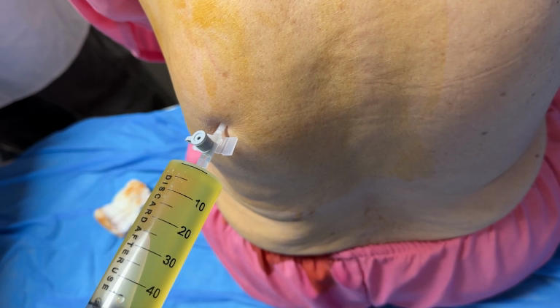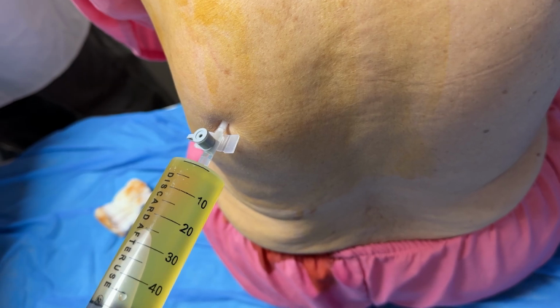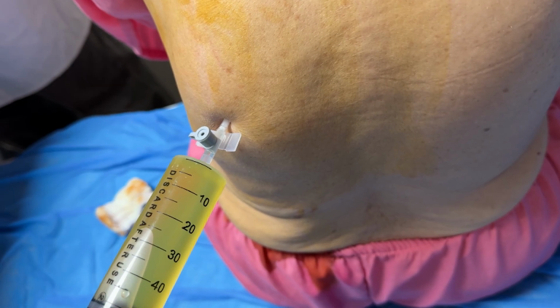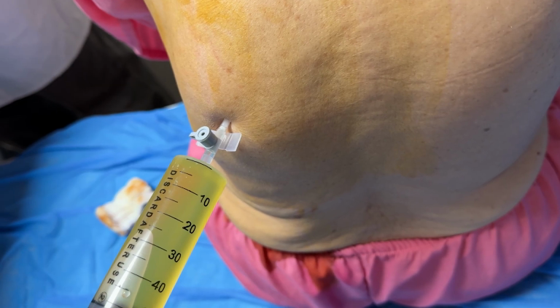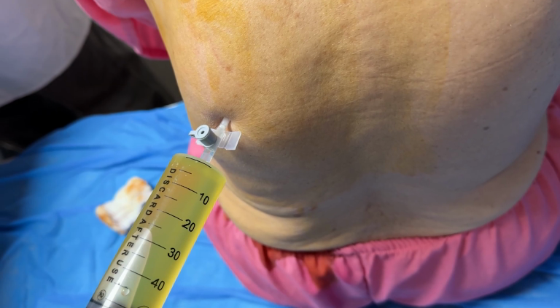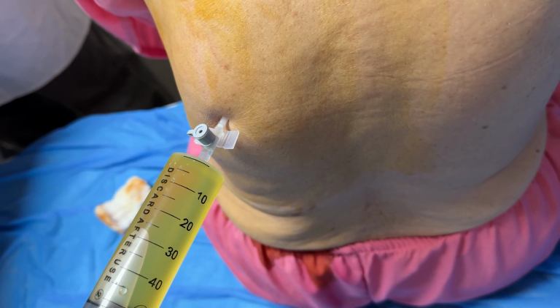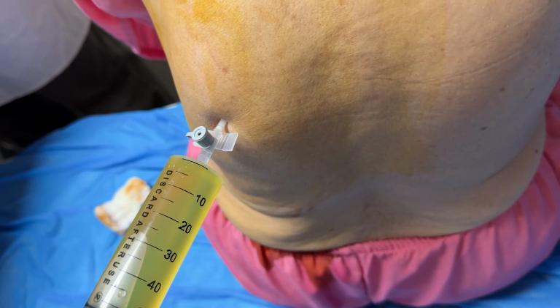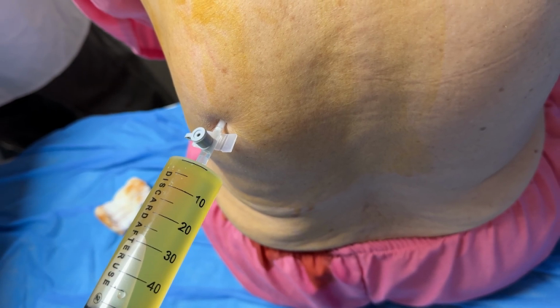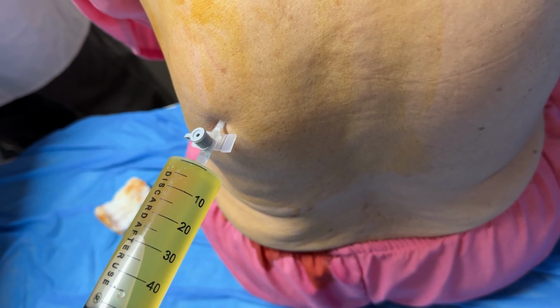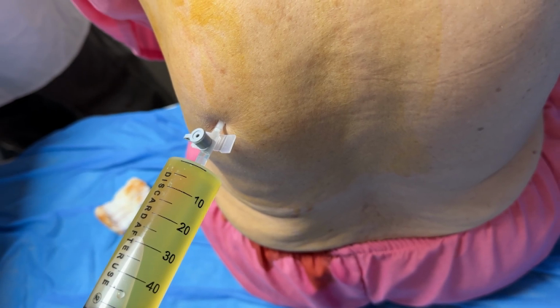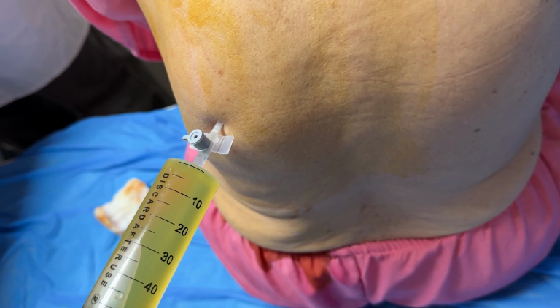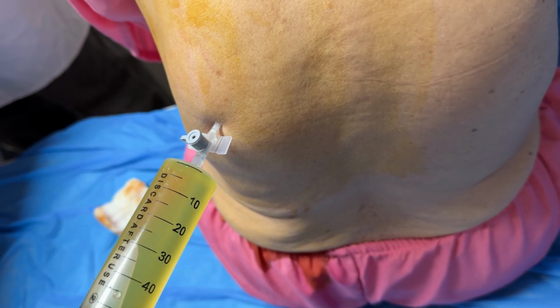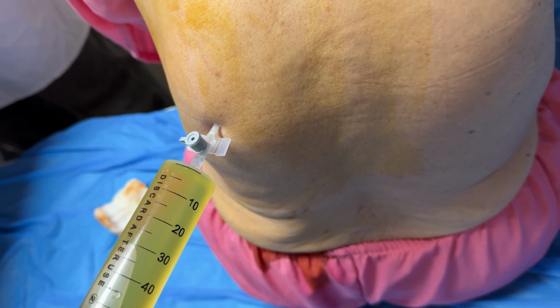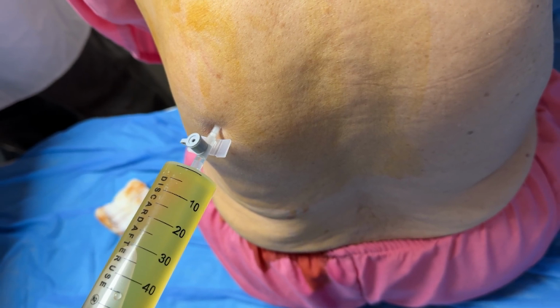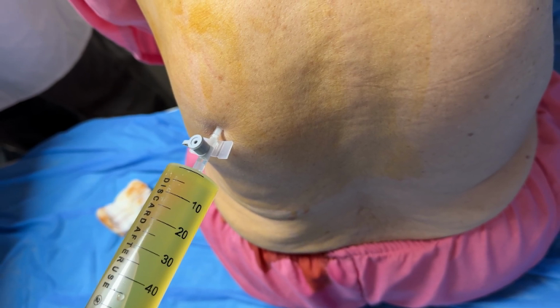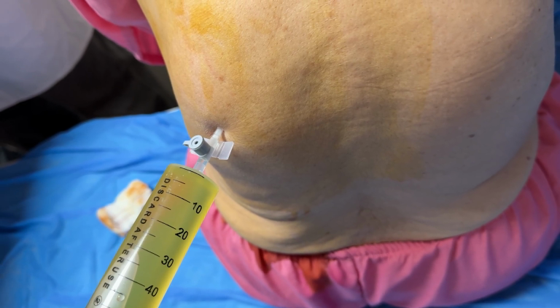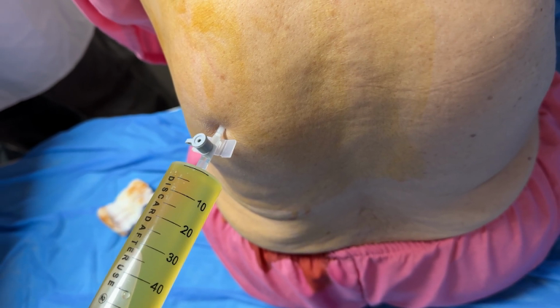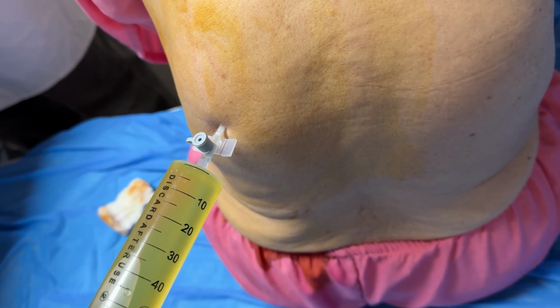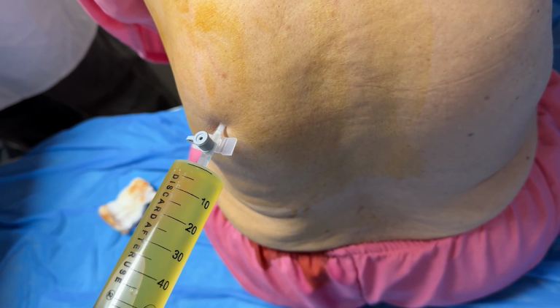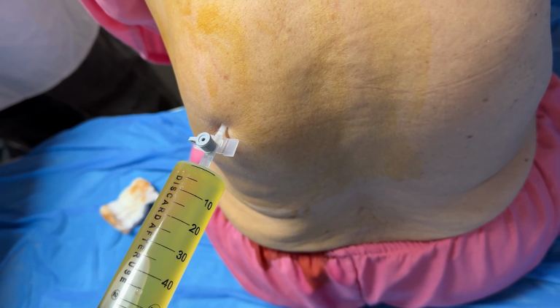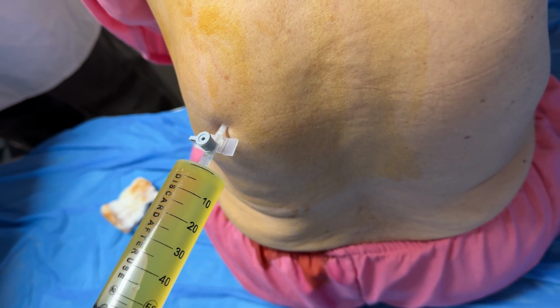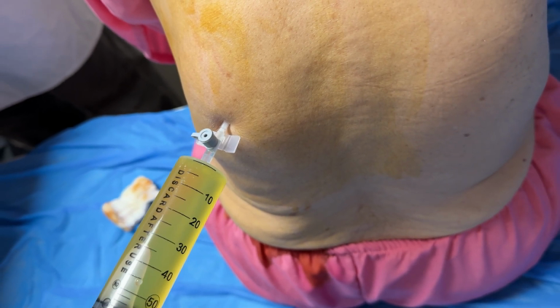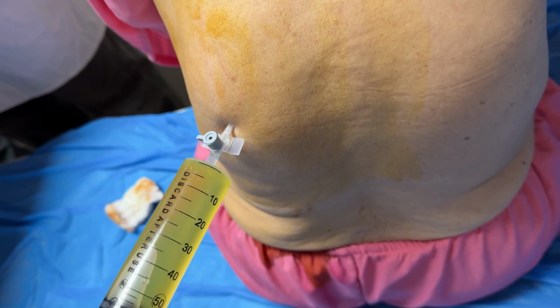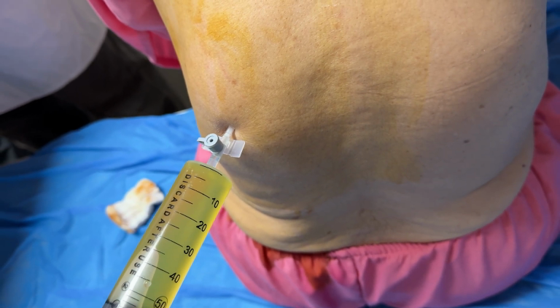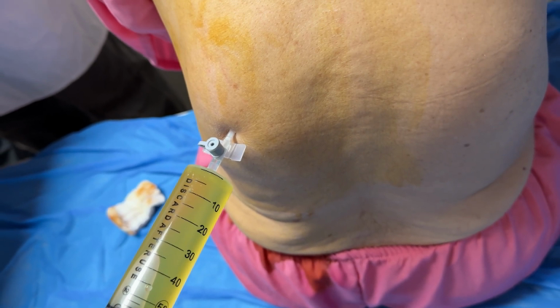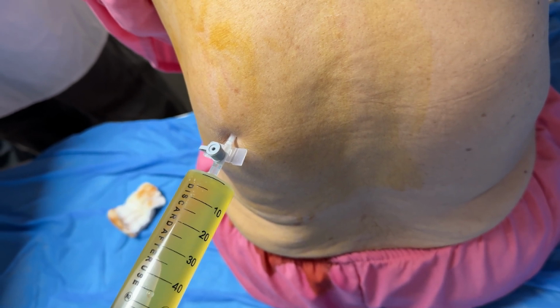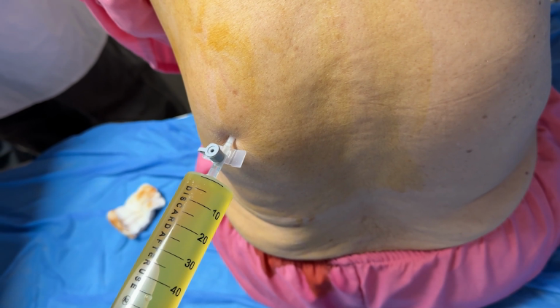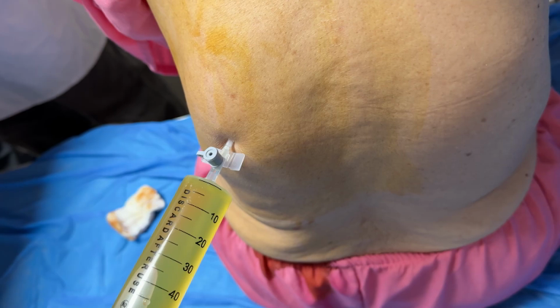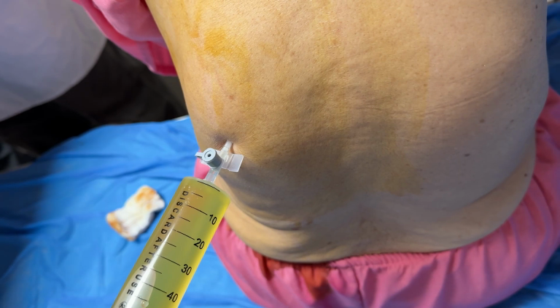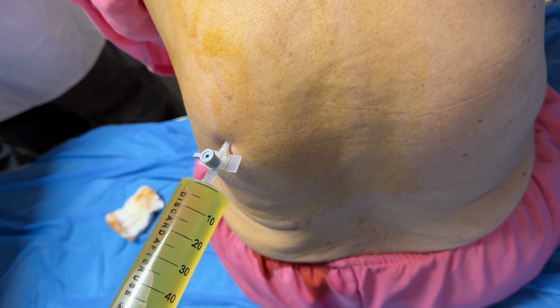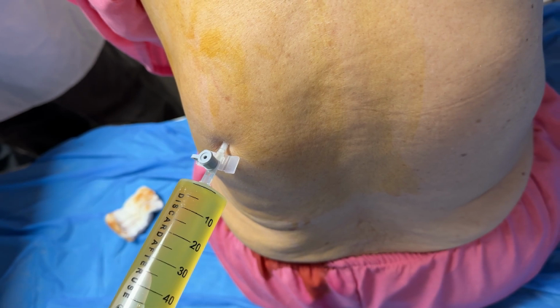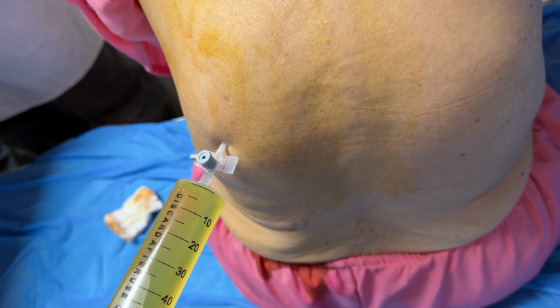We'll send samples for cell count, protein, LDH, cytology, and cultures.